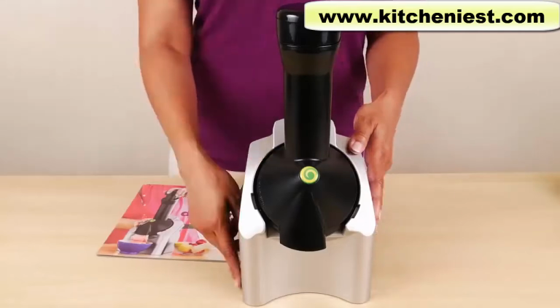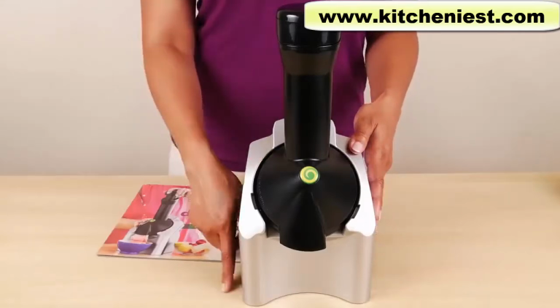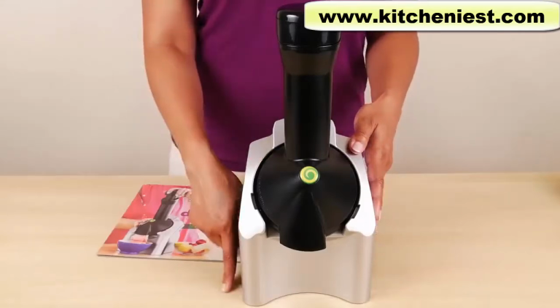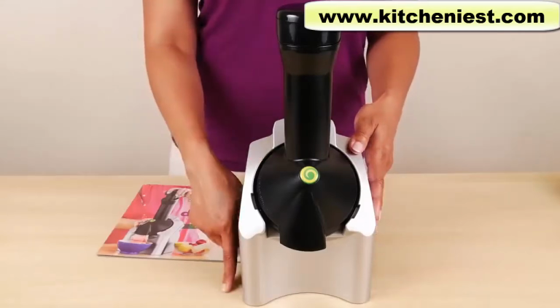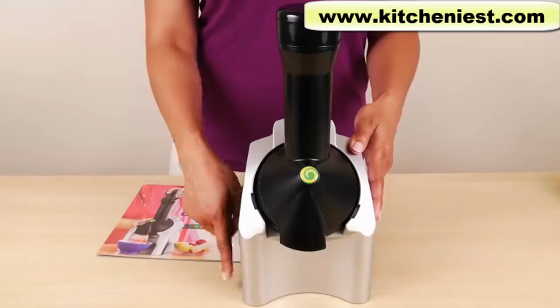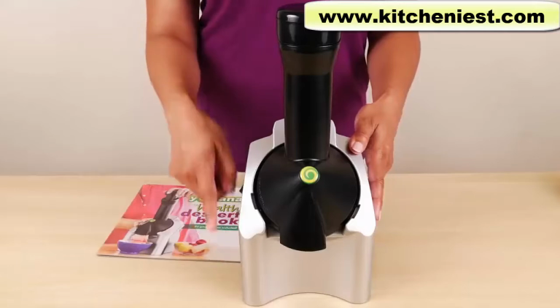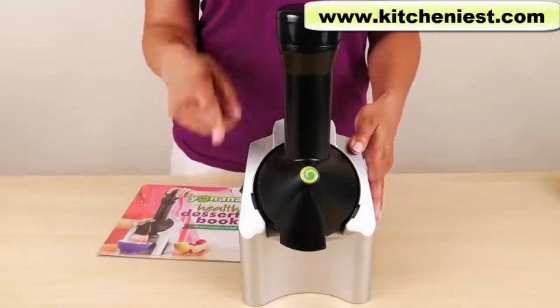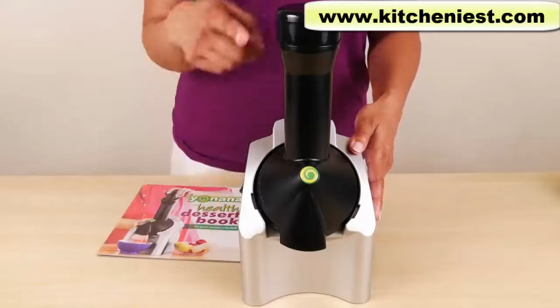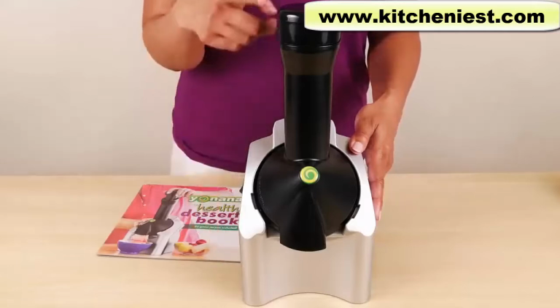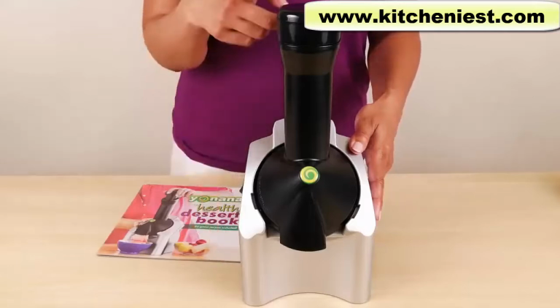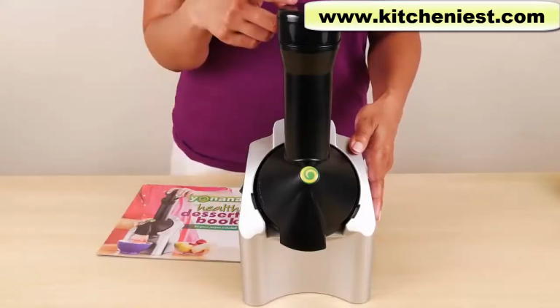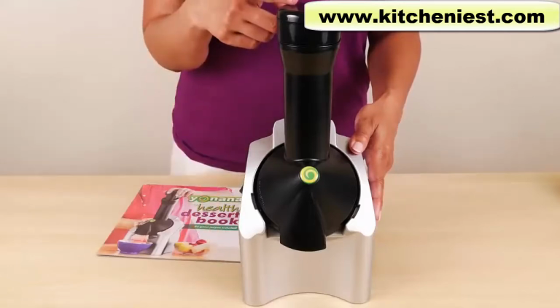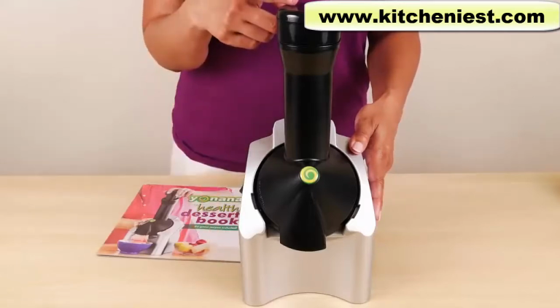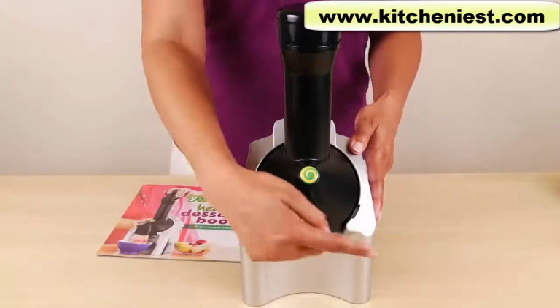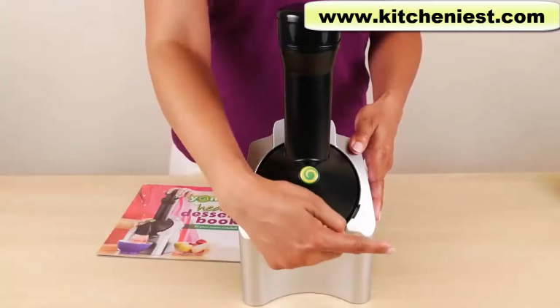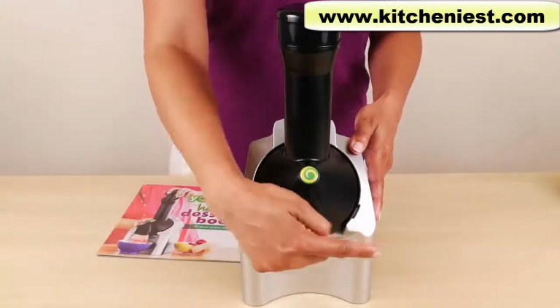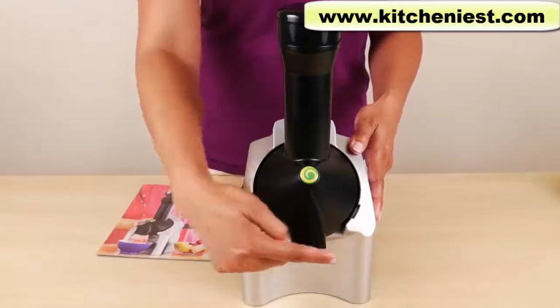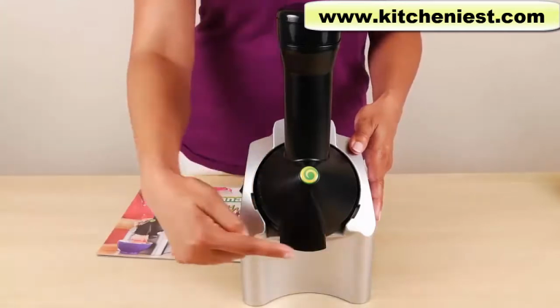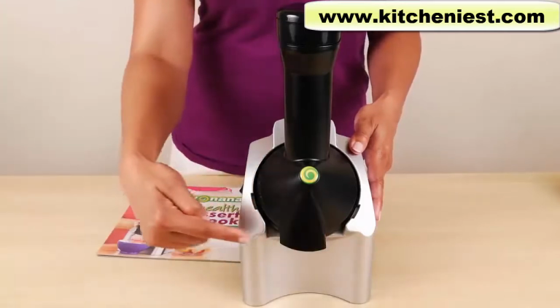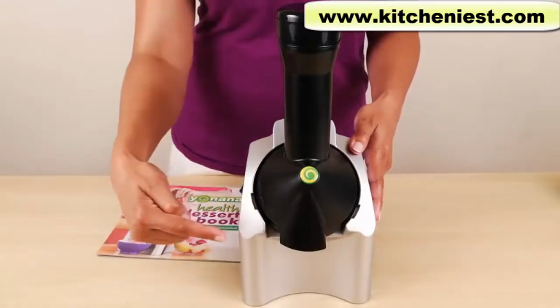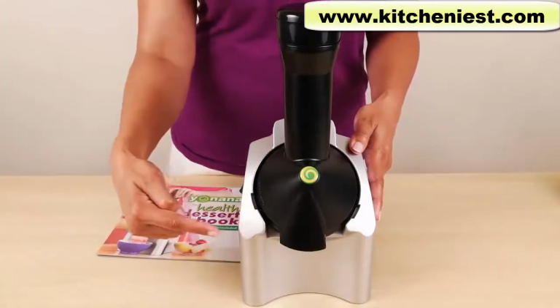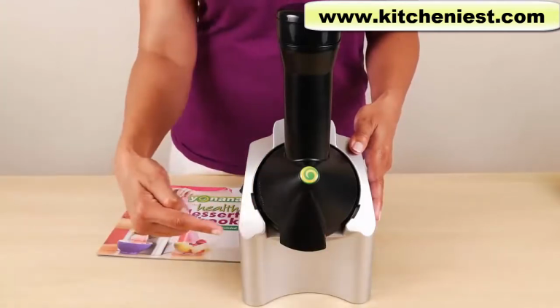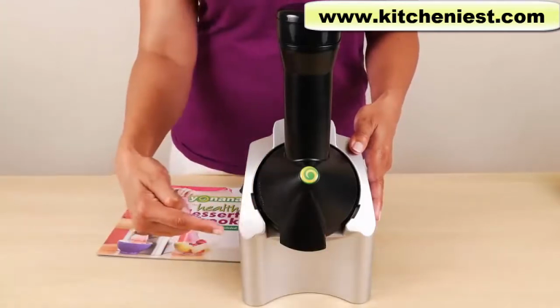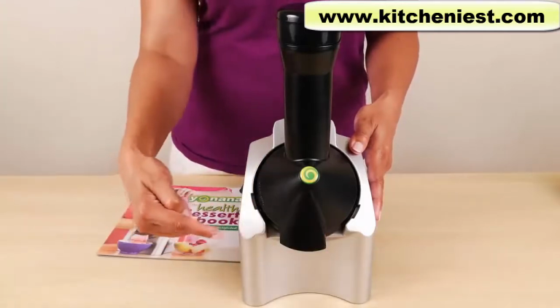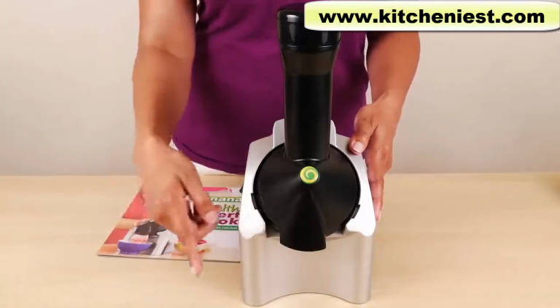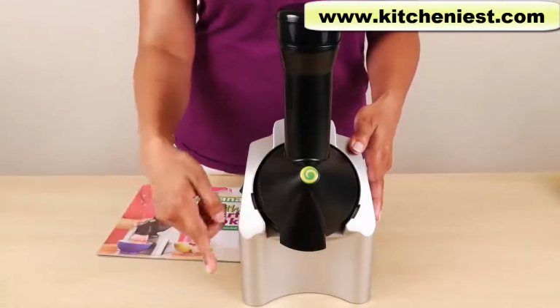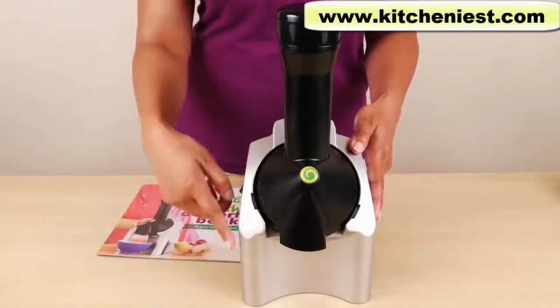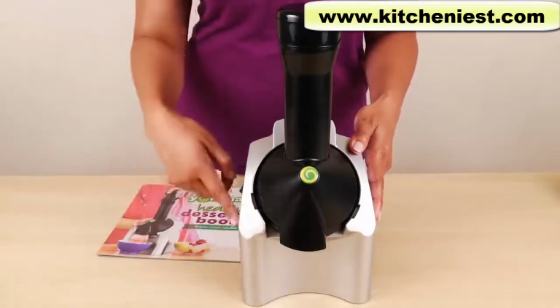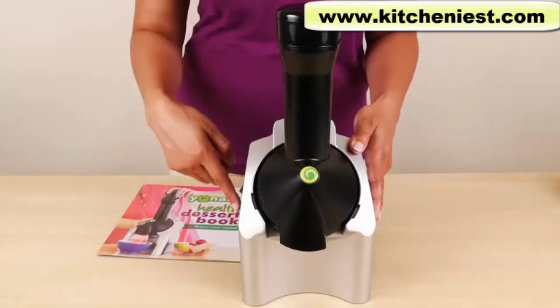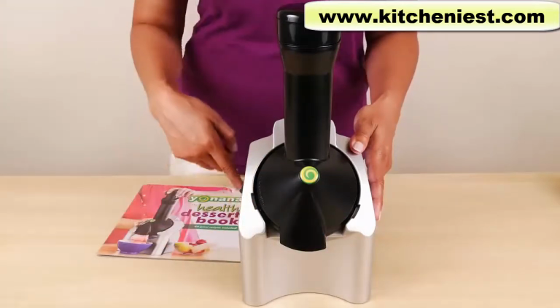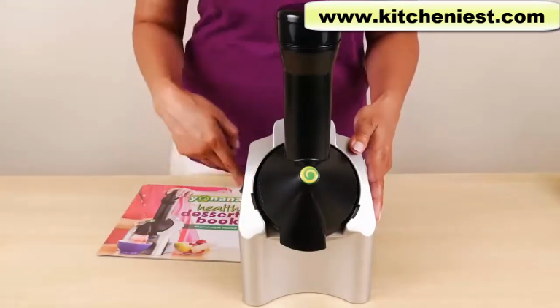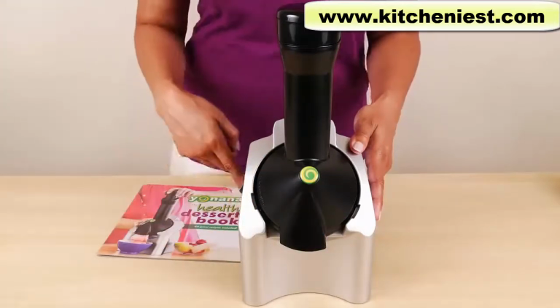The unit measures 14 inches tall, 6.5 inches wide, and 6.5 inches deep.